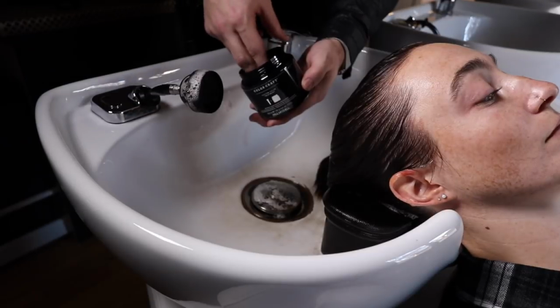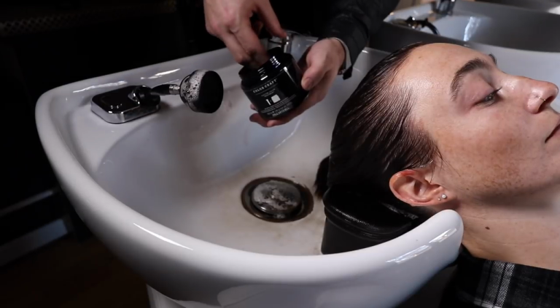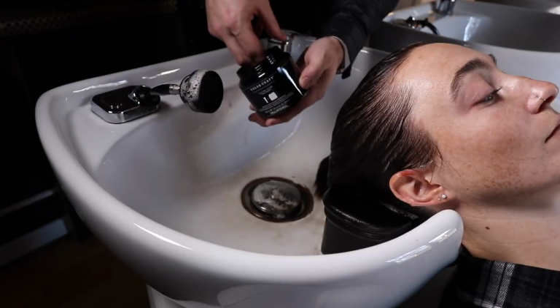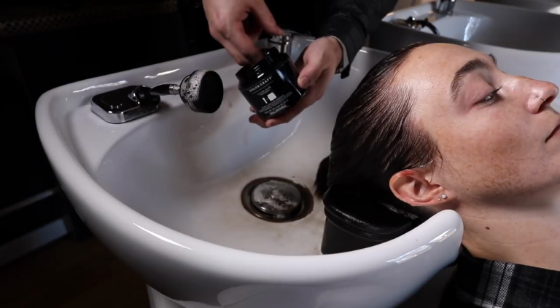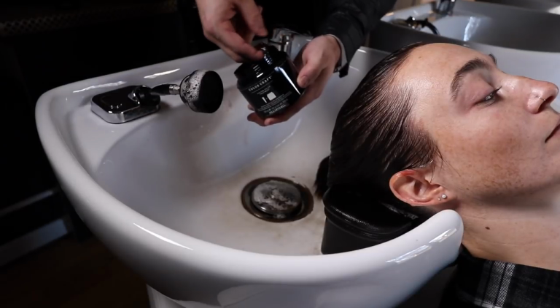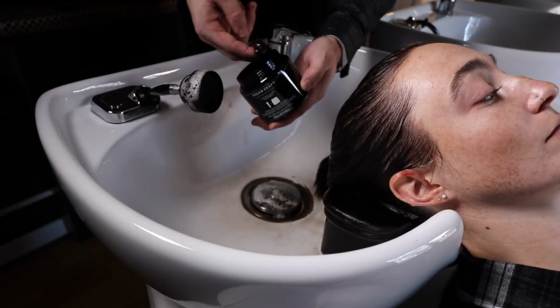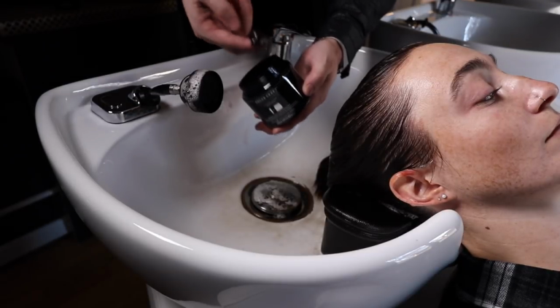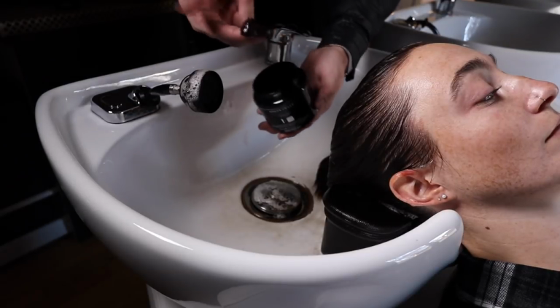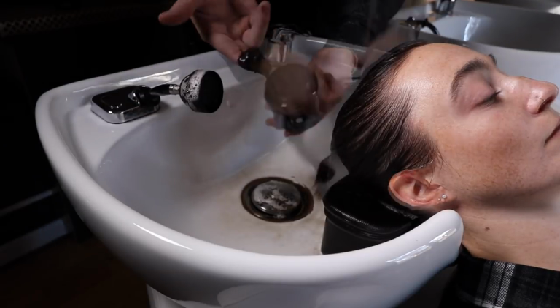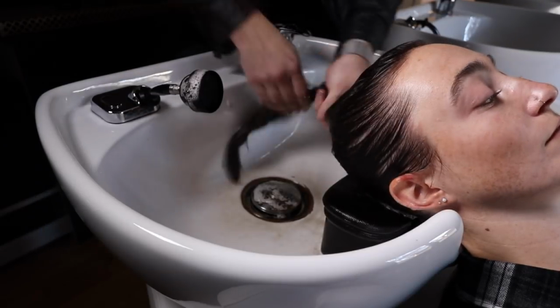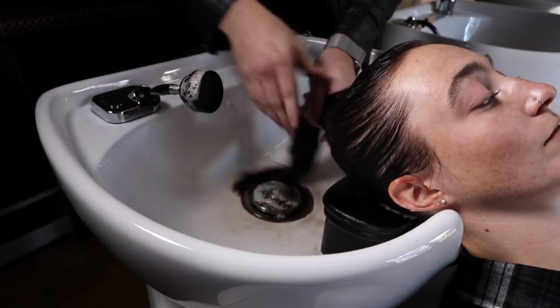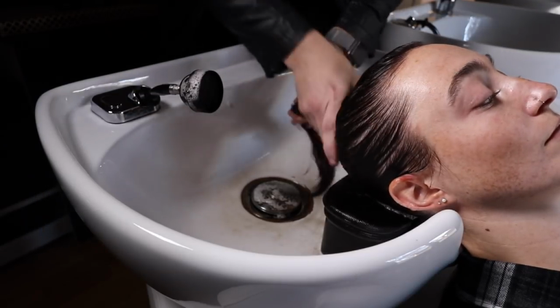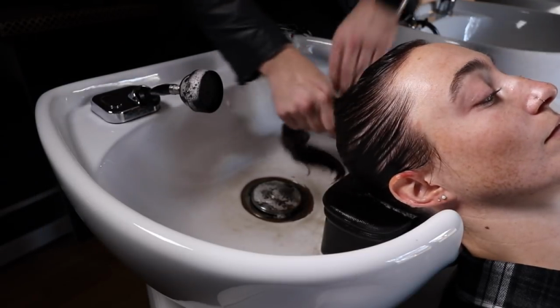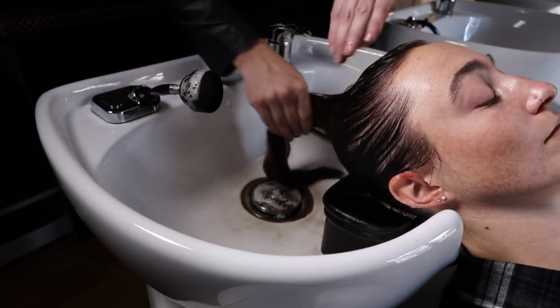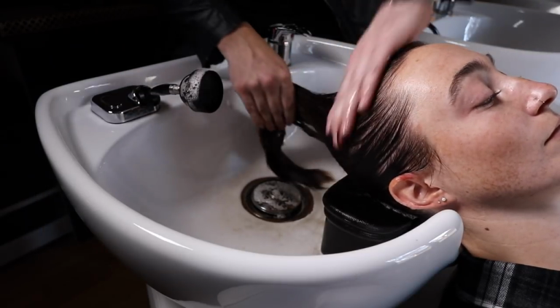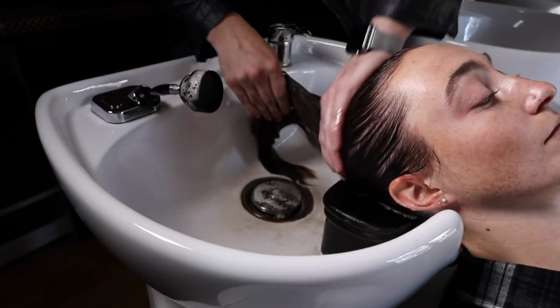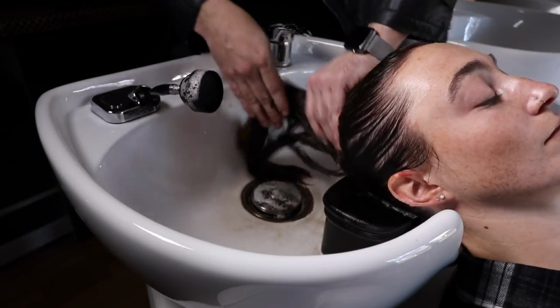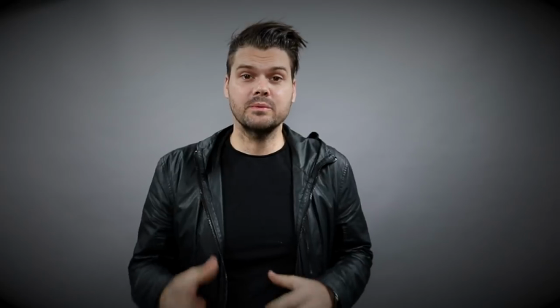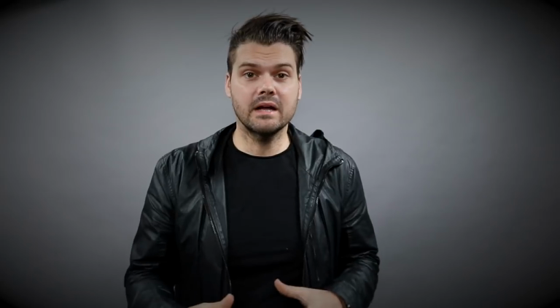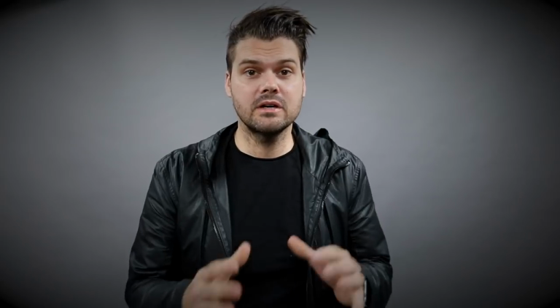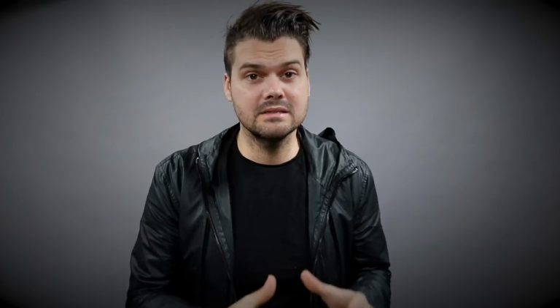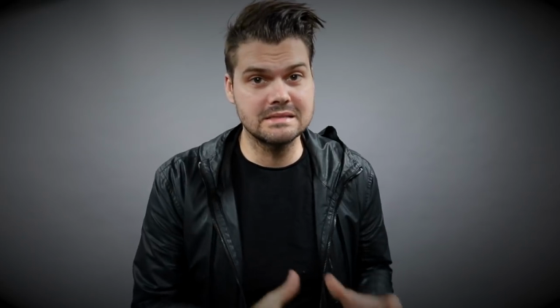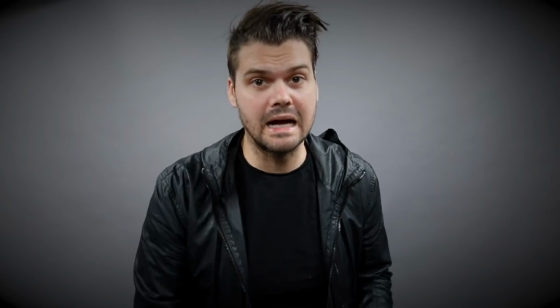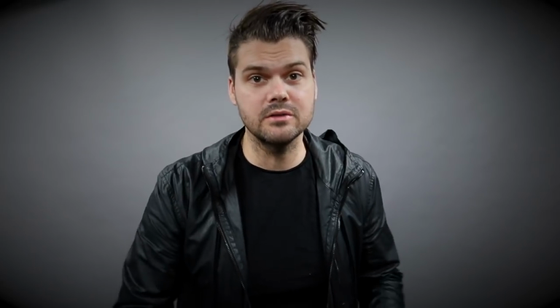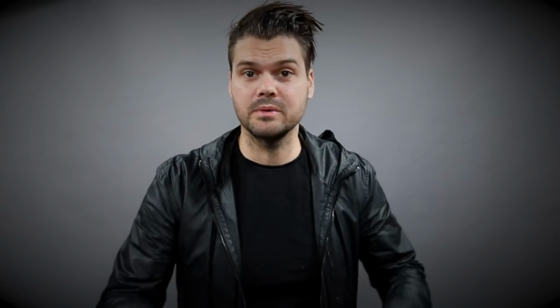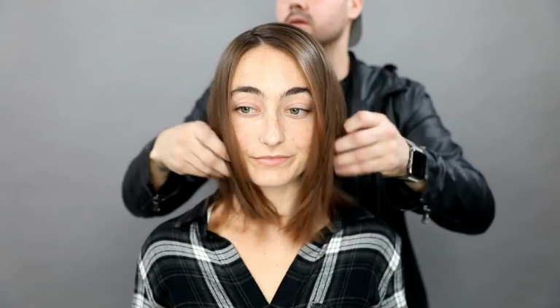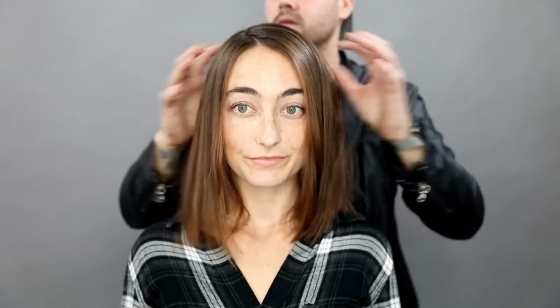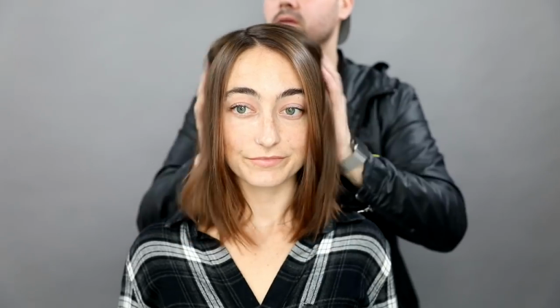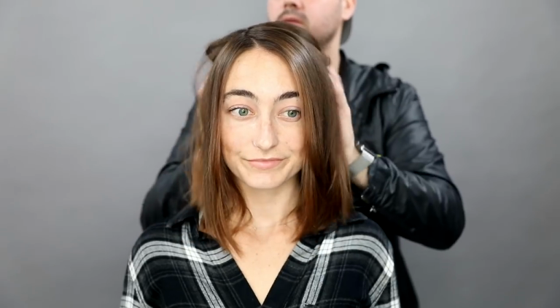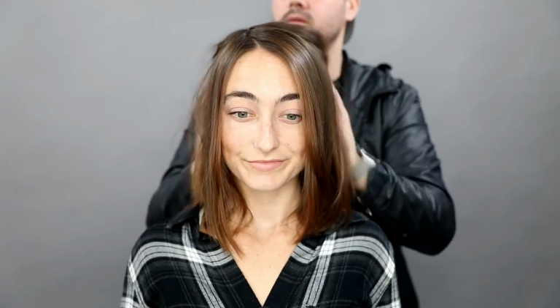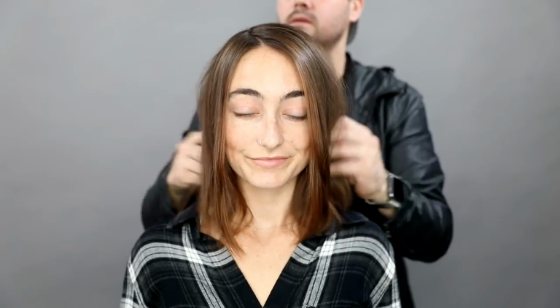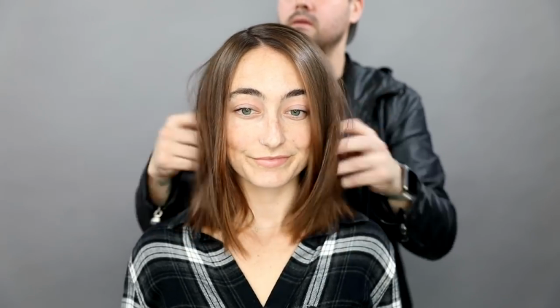Then I conditioned using the direct dye in the conditioner as well. After we got her cut and styled, we gave her a really nice makeover.